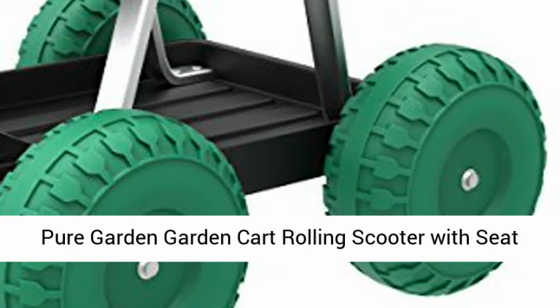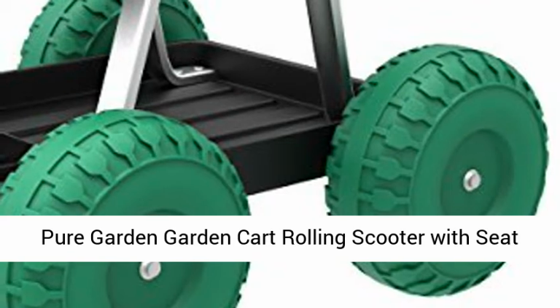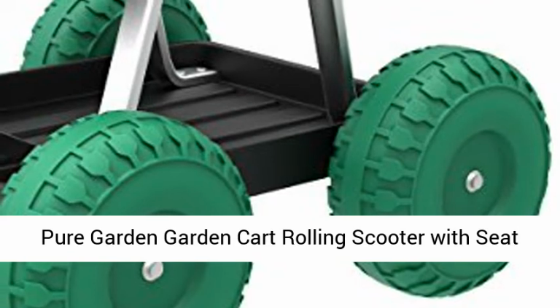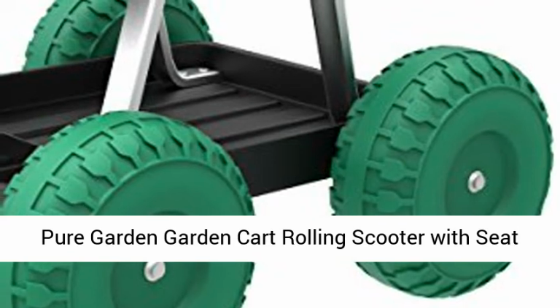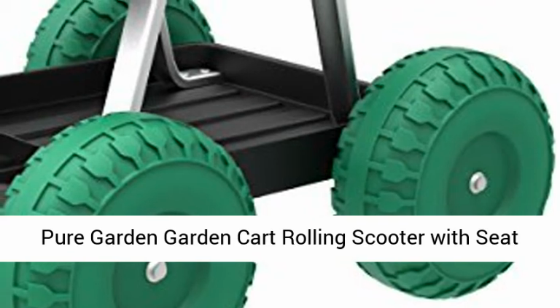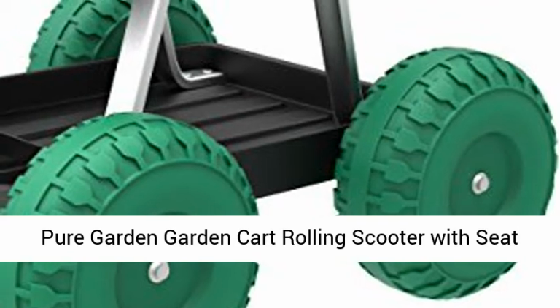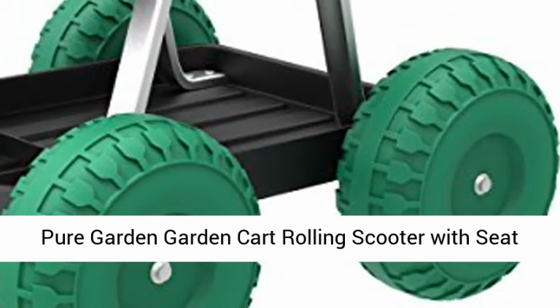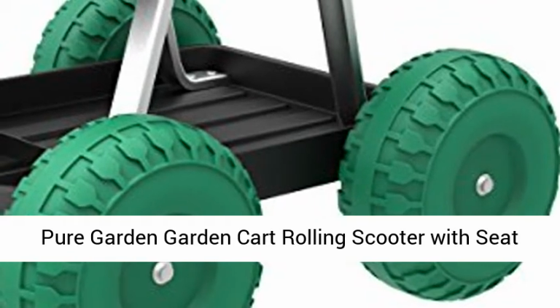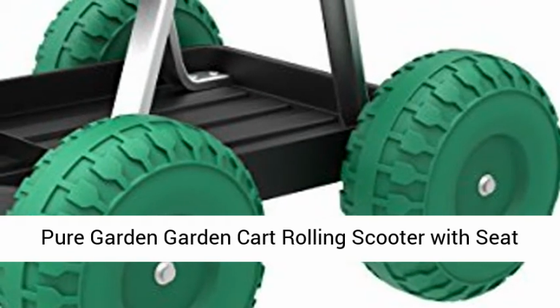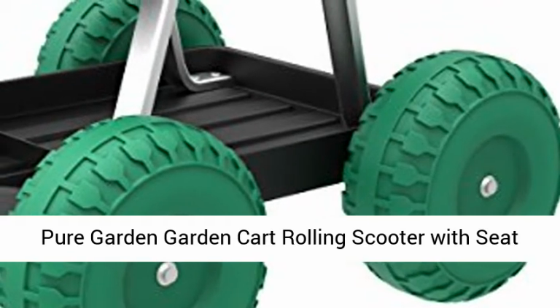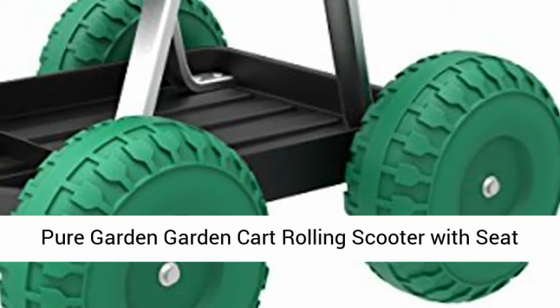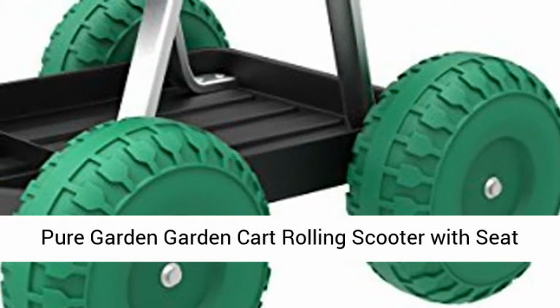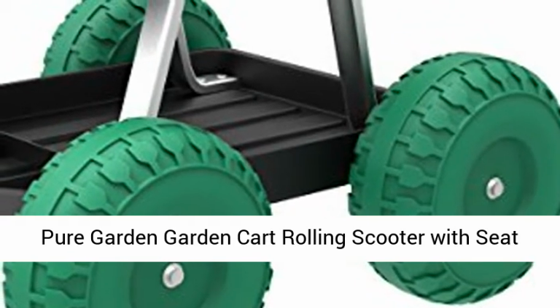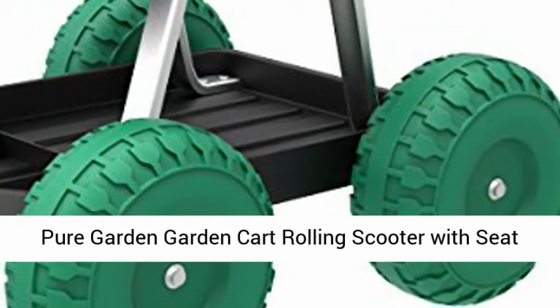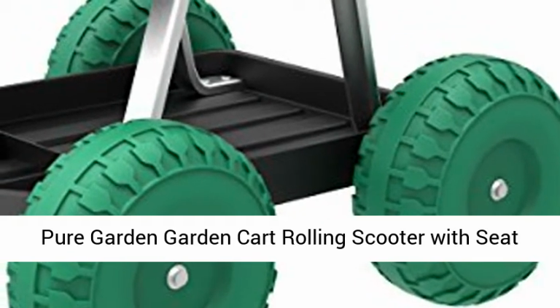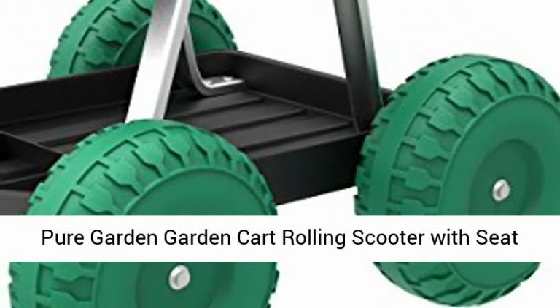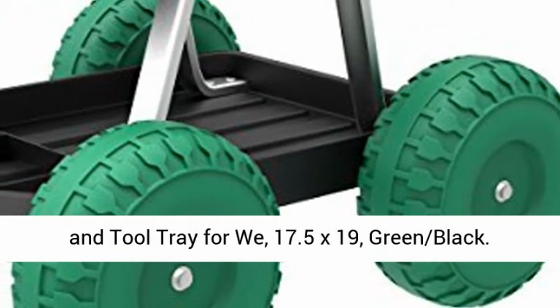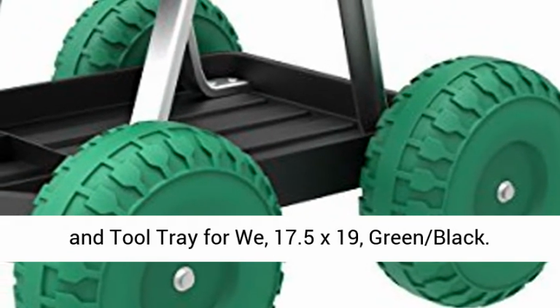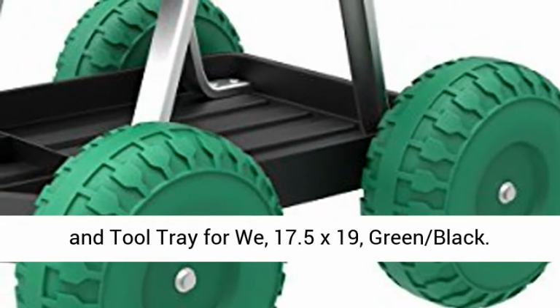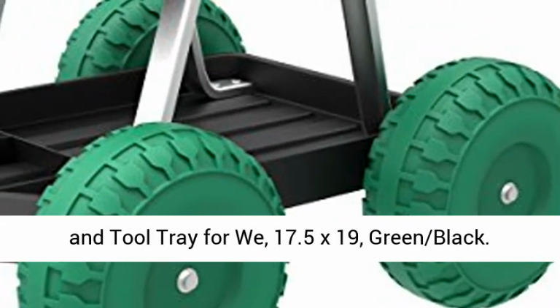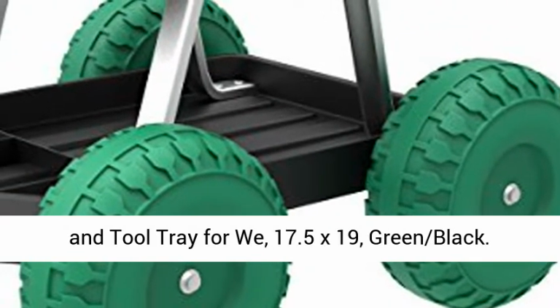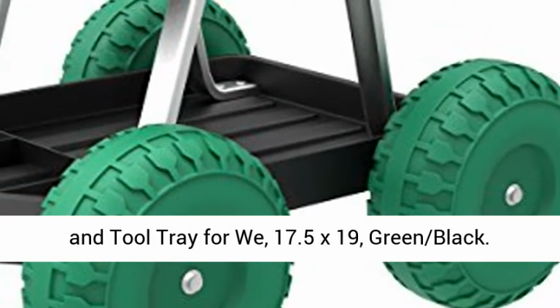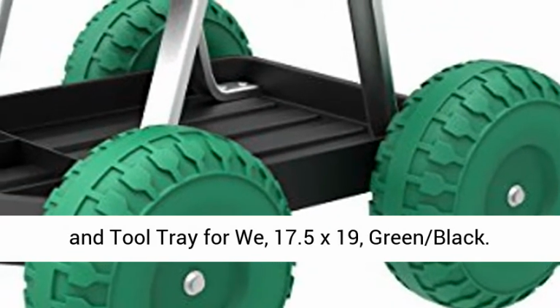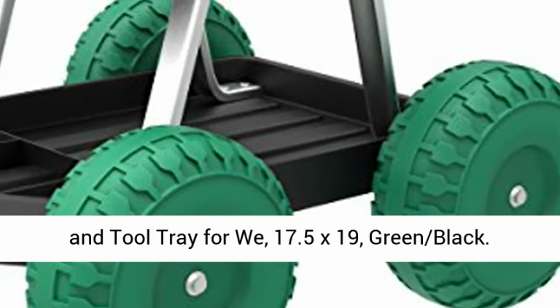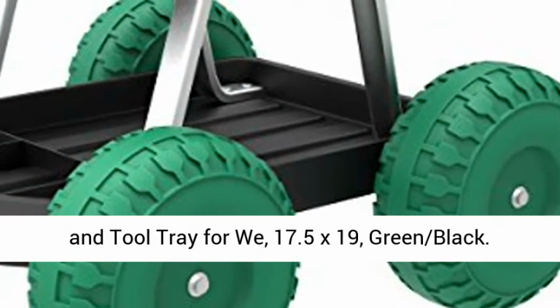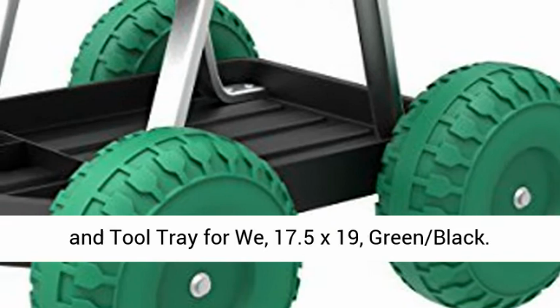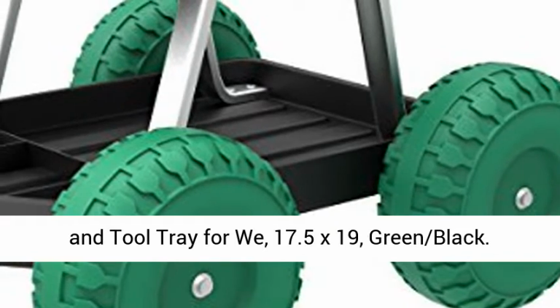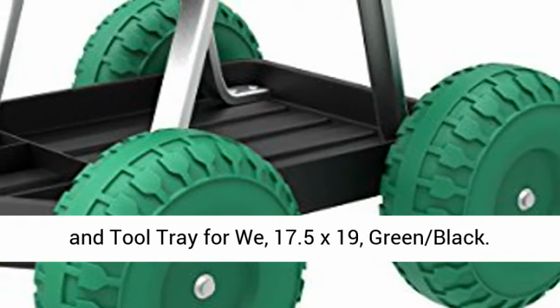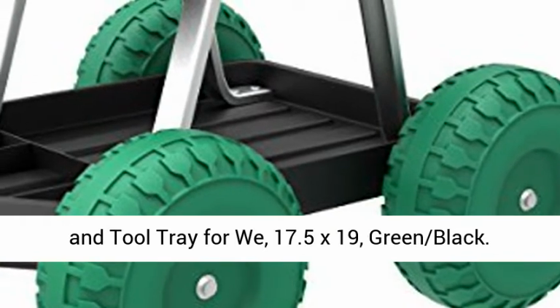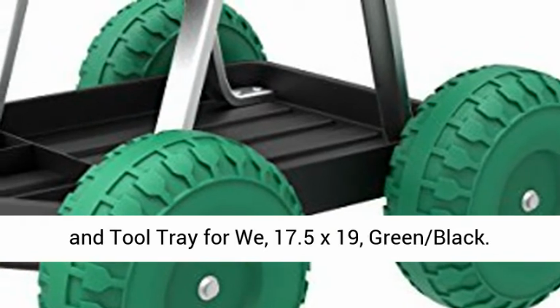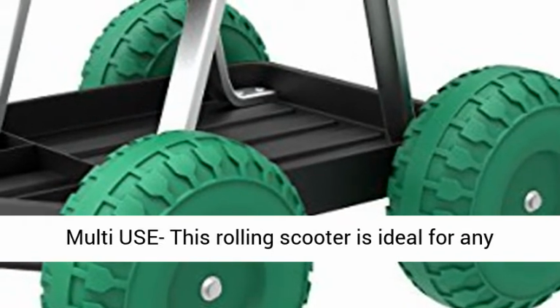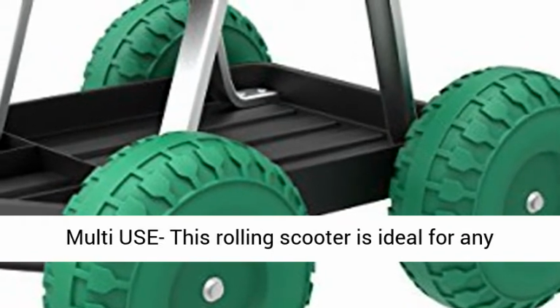Pure Garden Garden Cart Rolling Scooter with Seed and Tool Tray, 17.5 x 19, Green and Black.